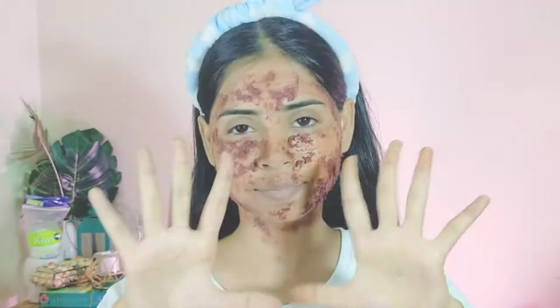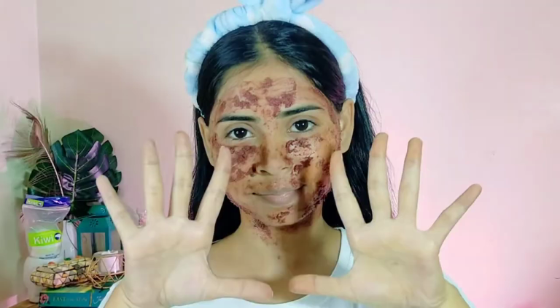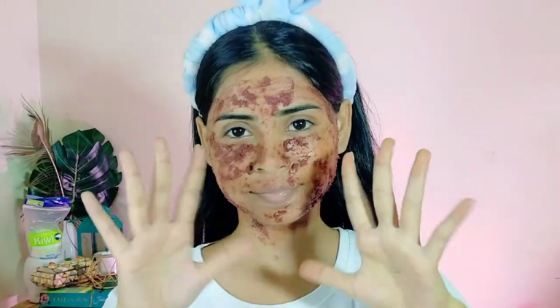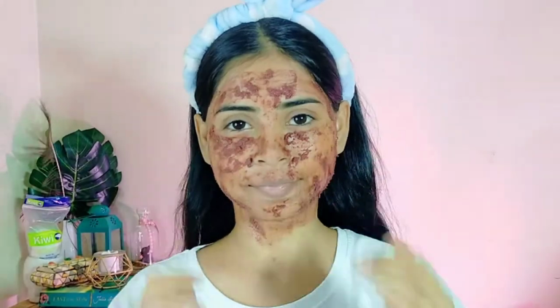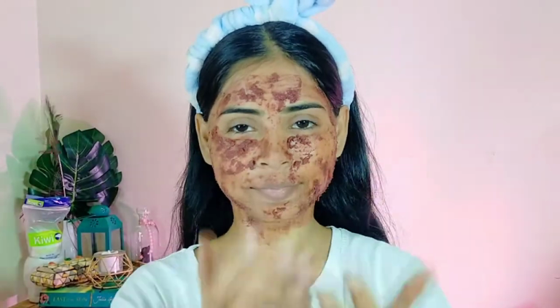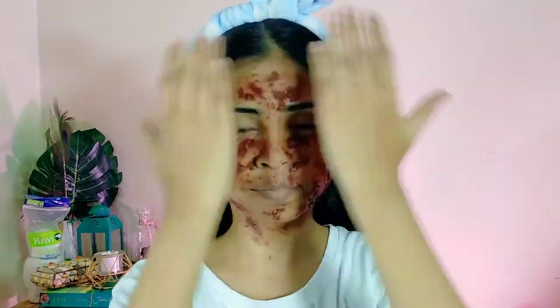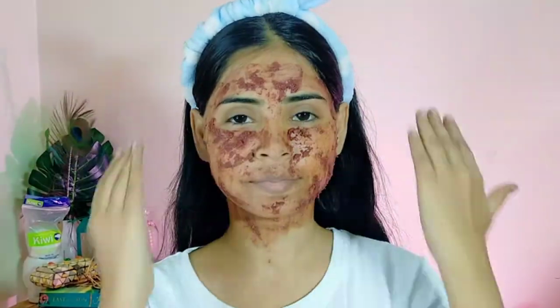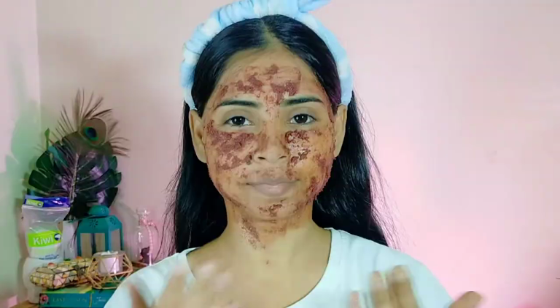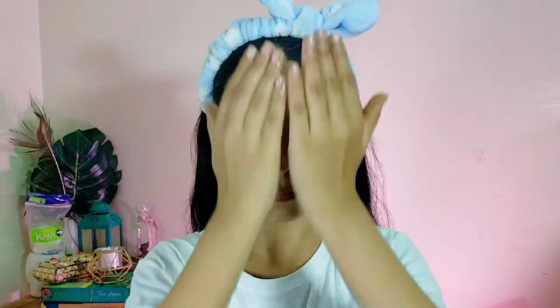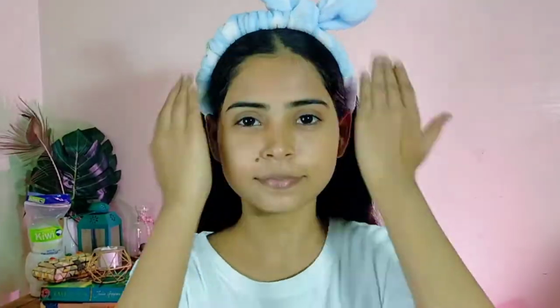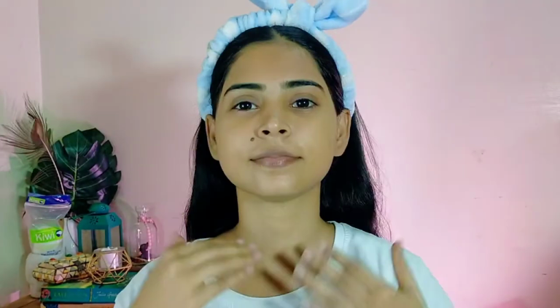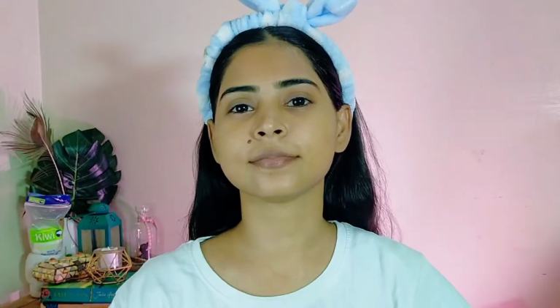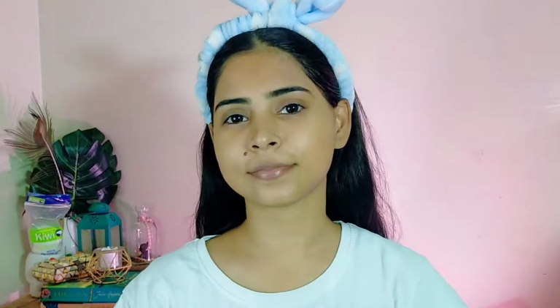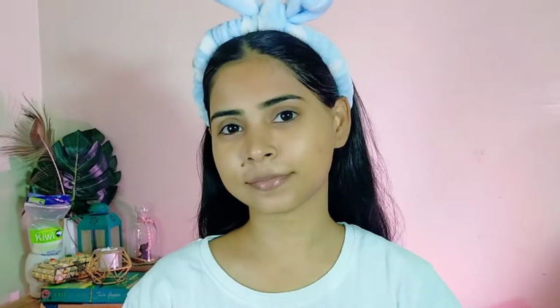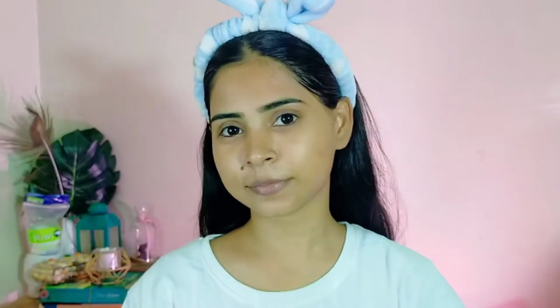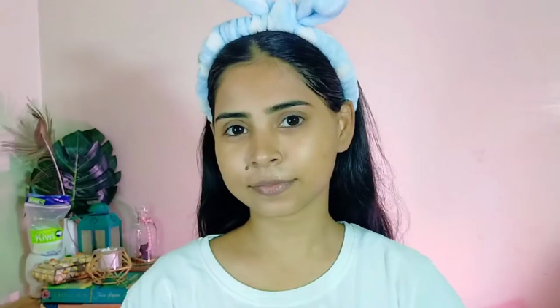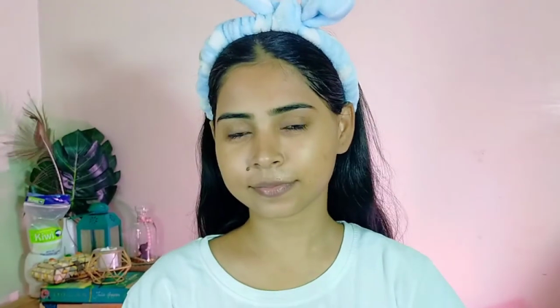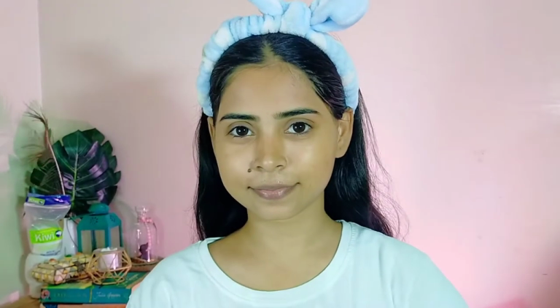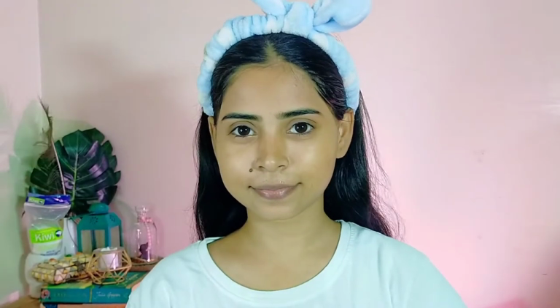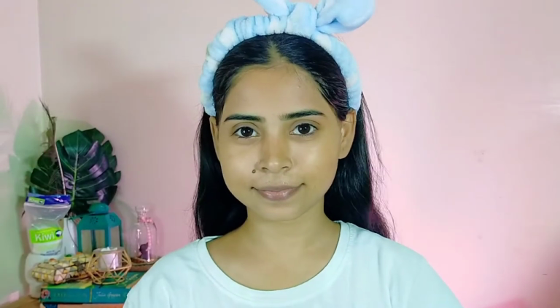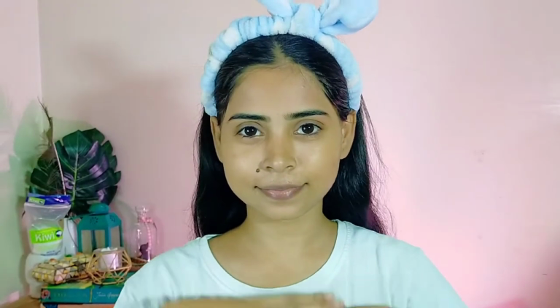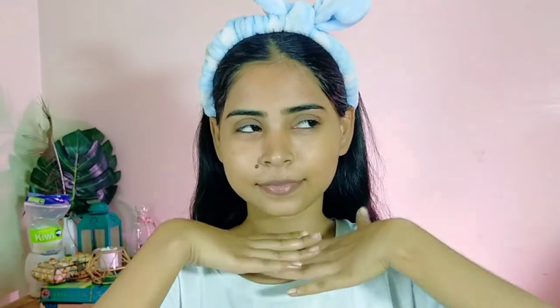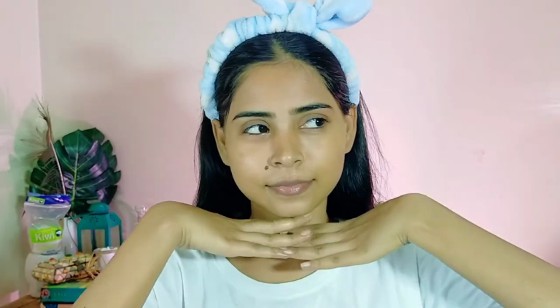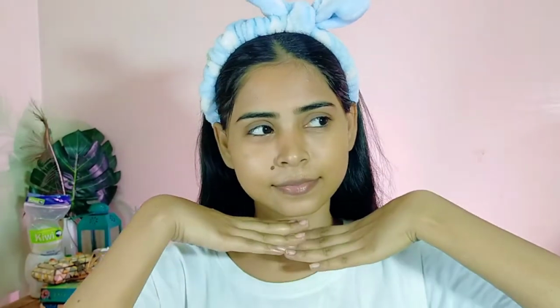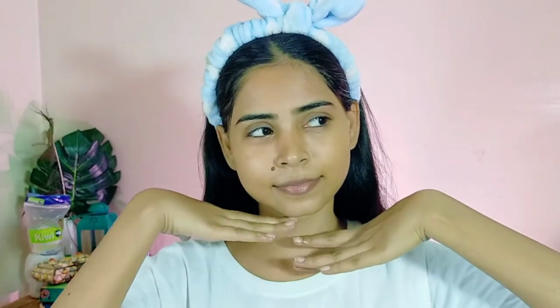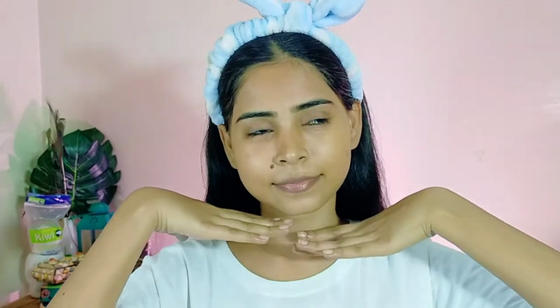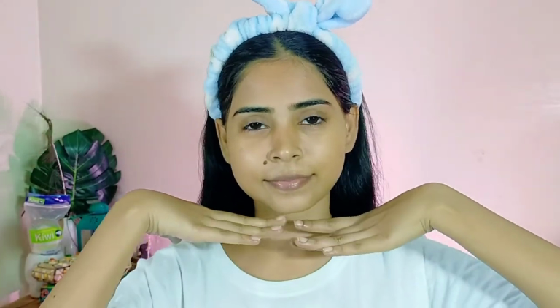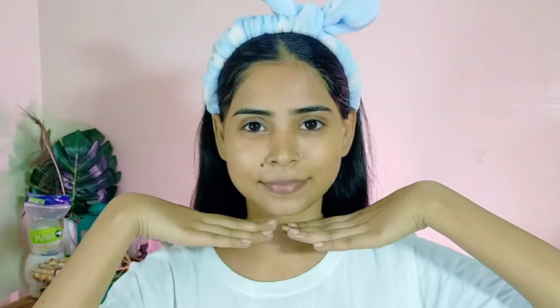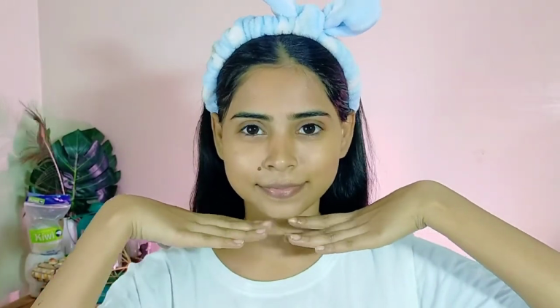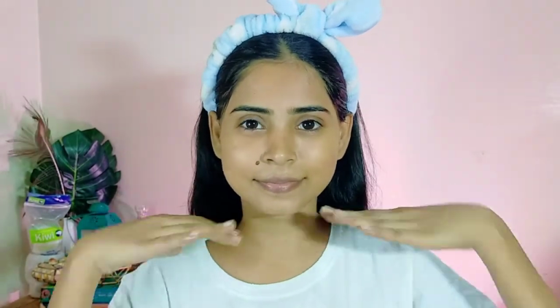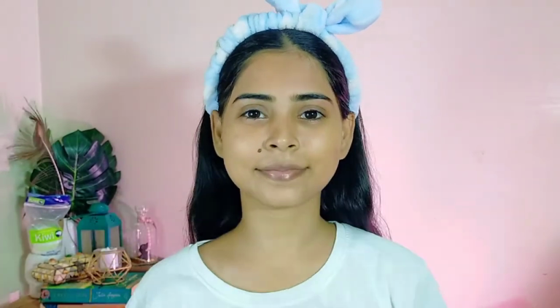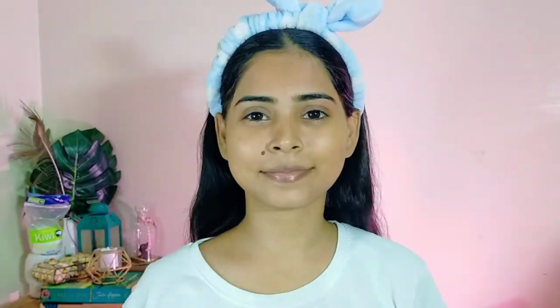So 10 minutes and then we will have to wash it off. Just look at my skin!